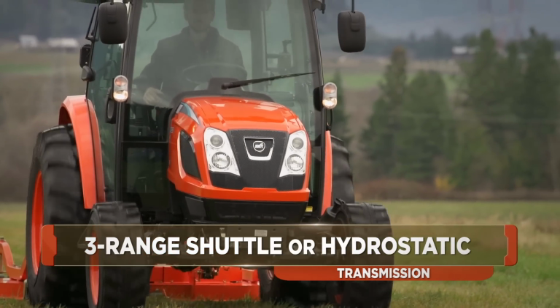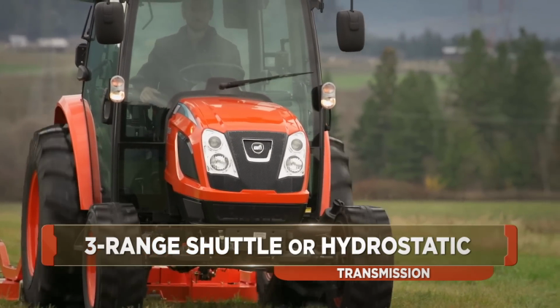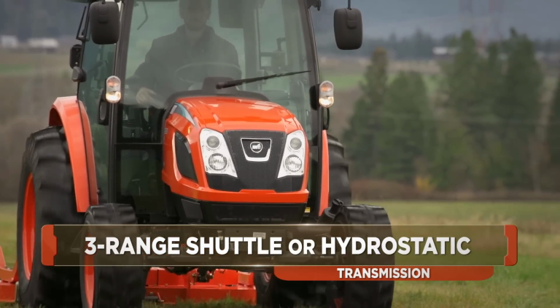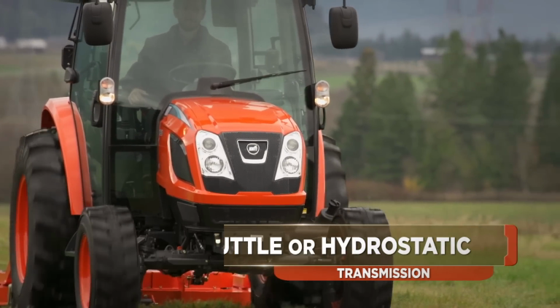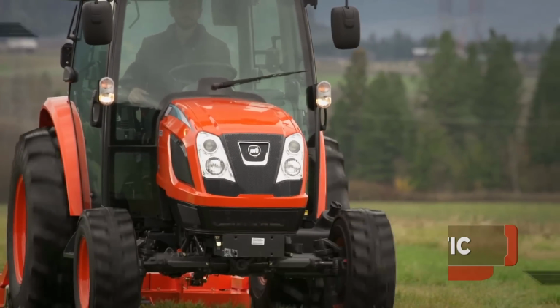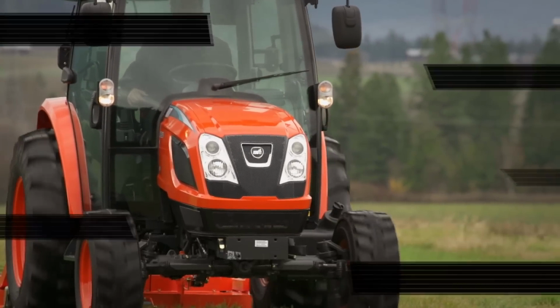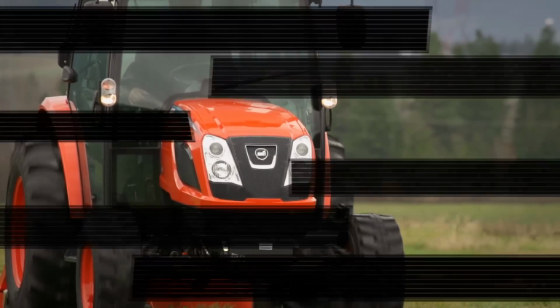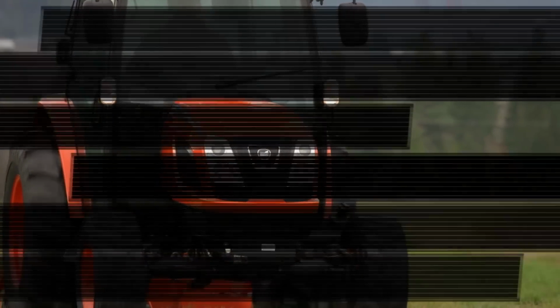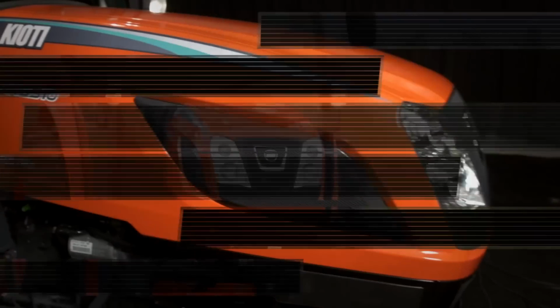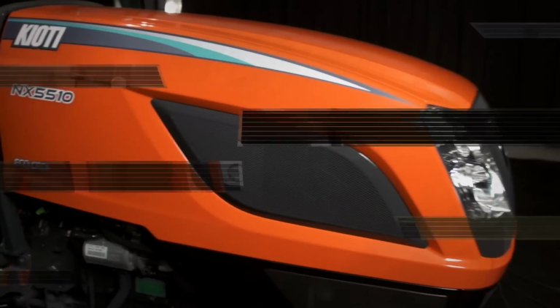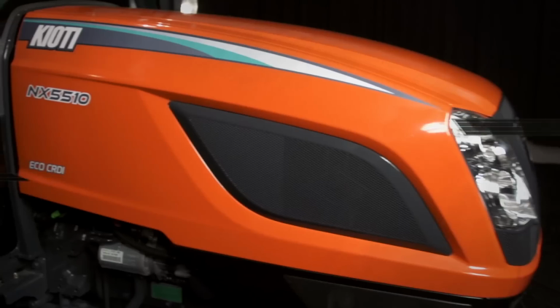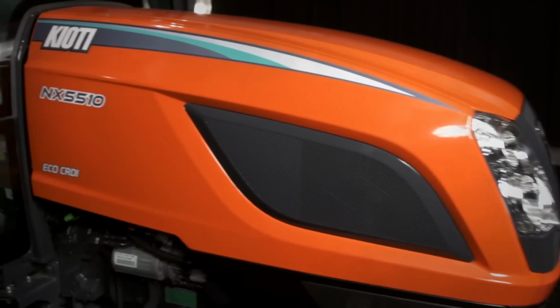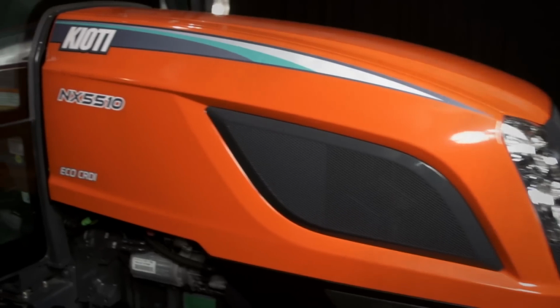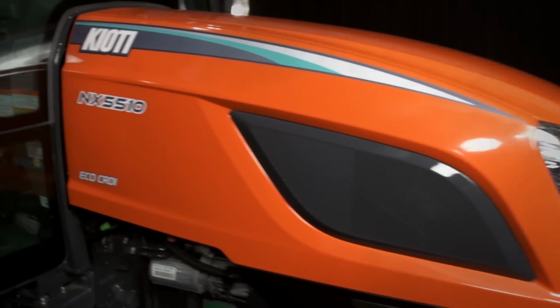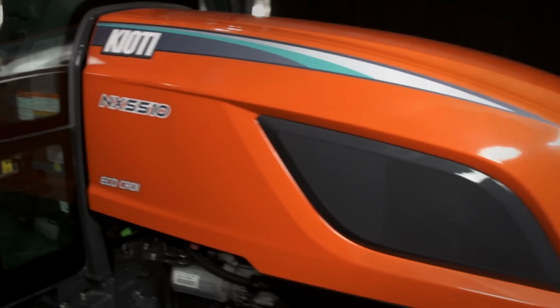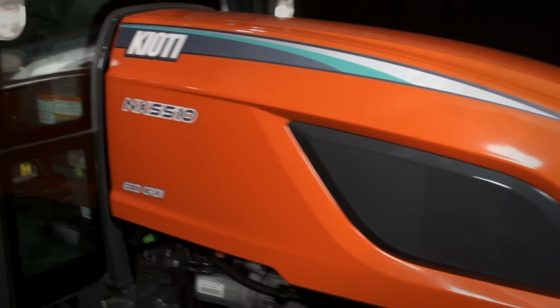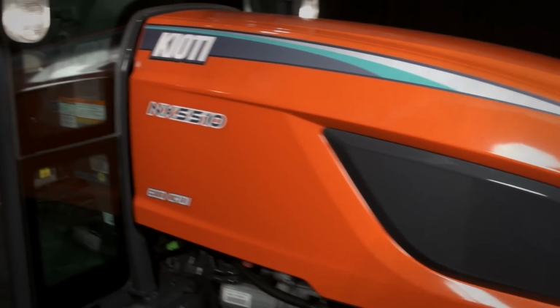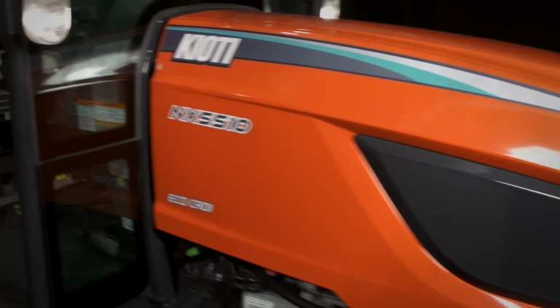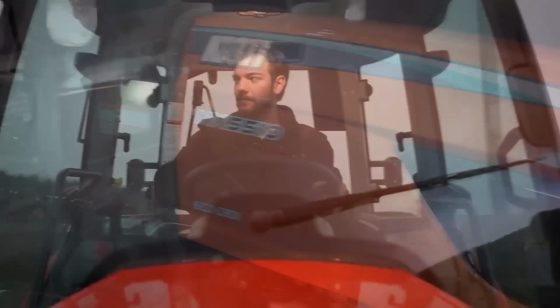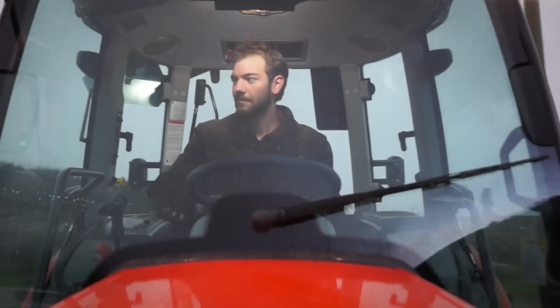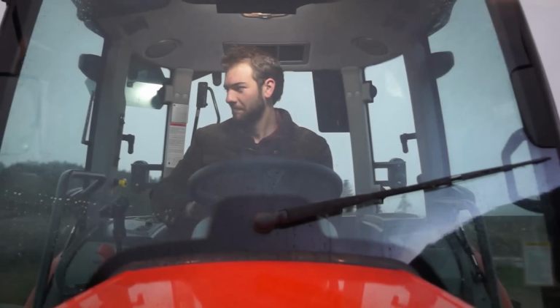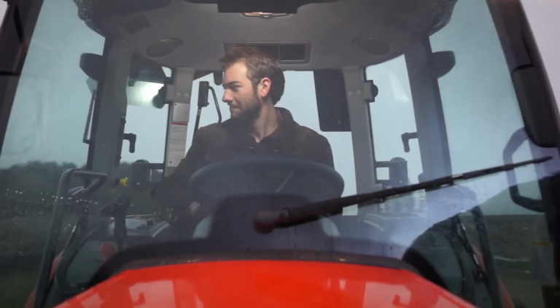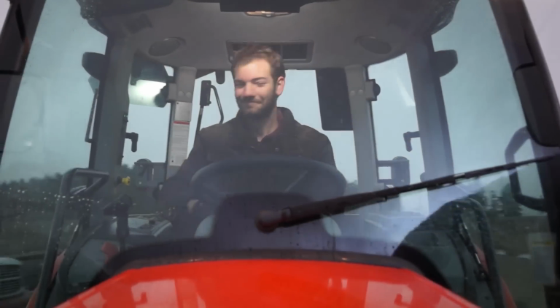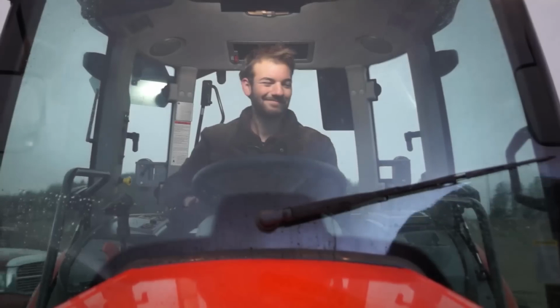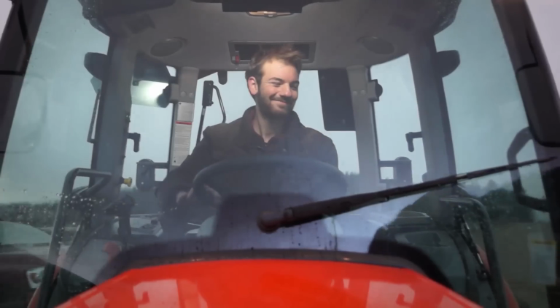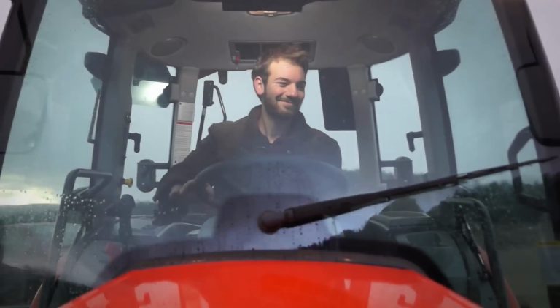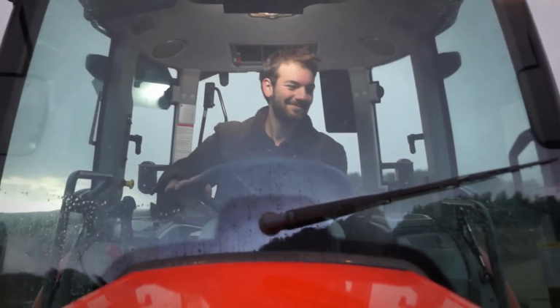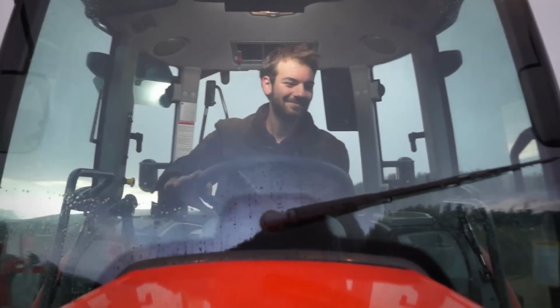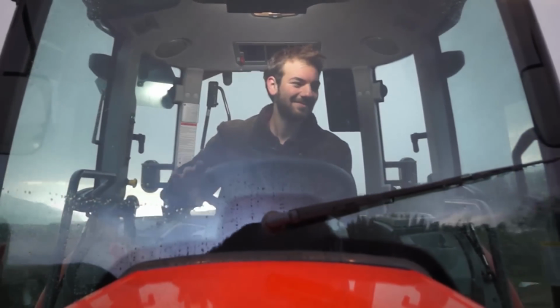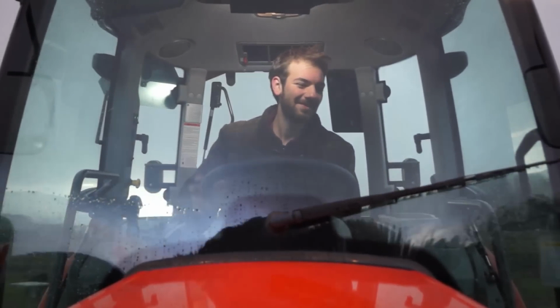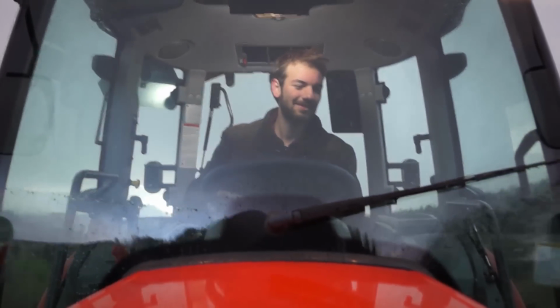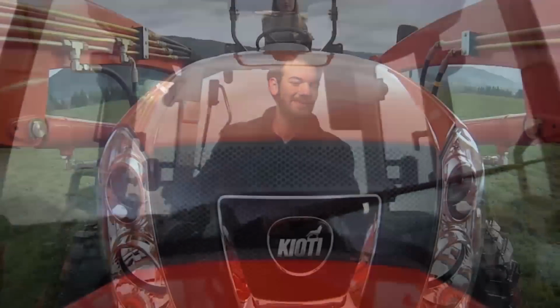The Coyote NX Series features a modern and elegant hood design, providing you with excellent visibility and quick access for daily maintenance.